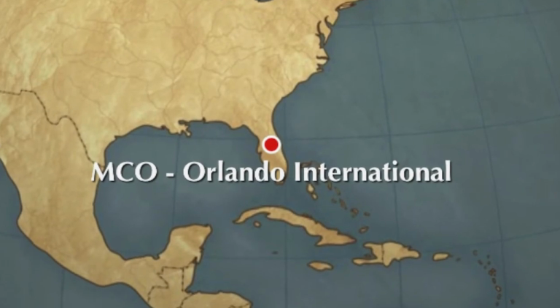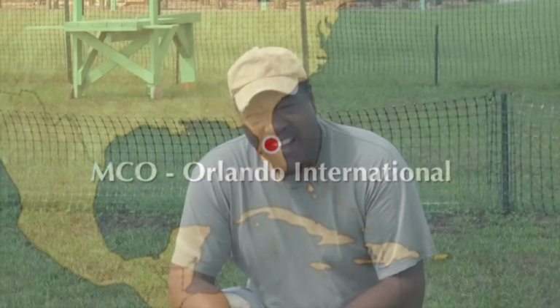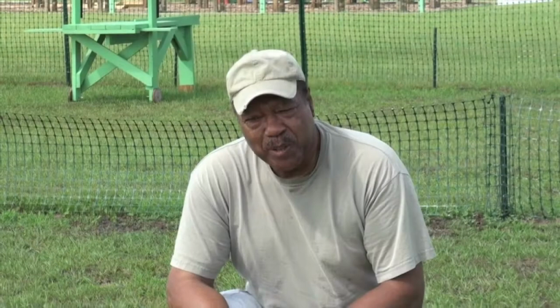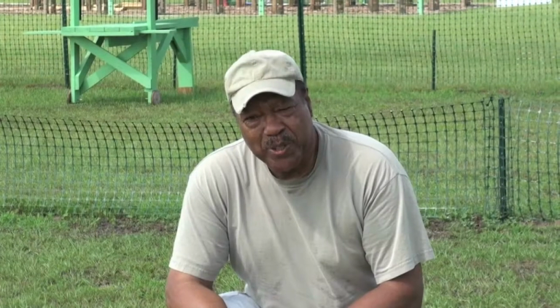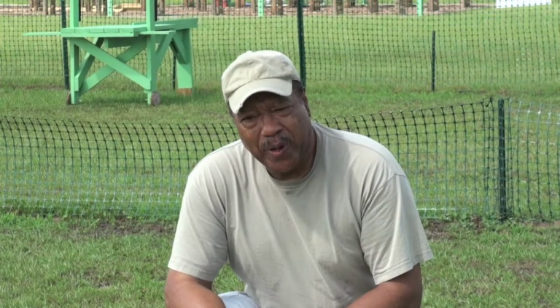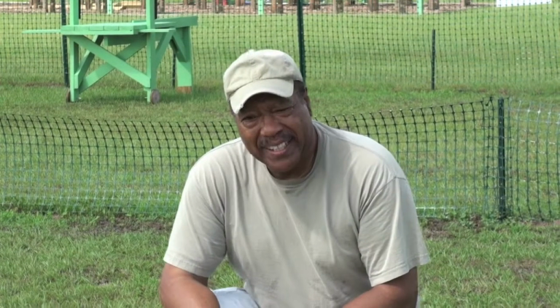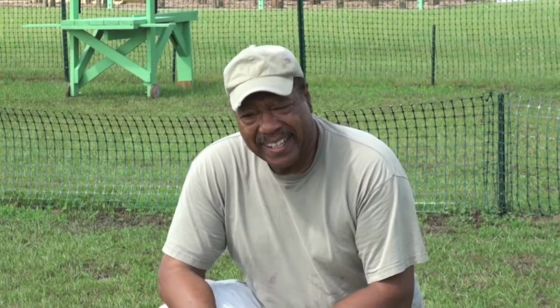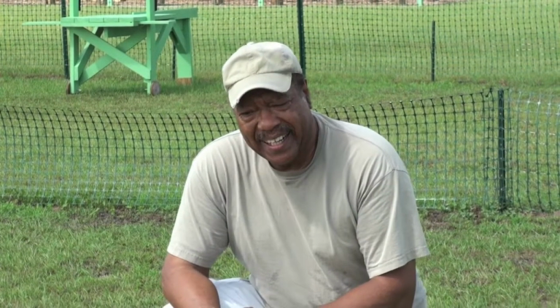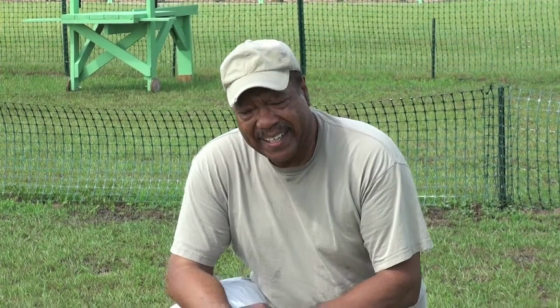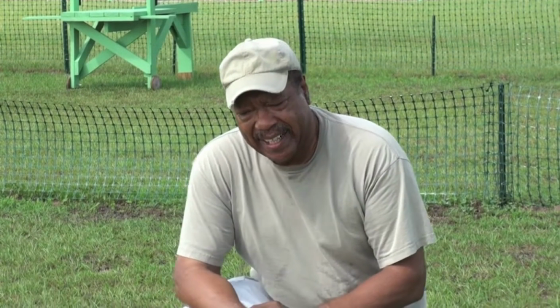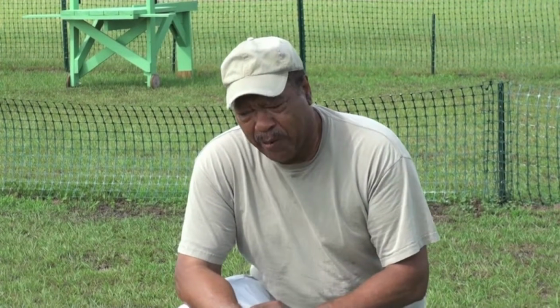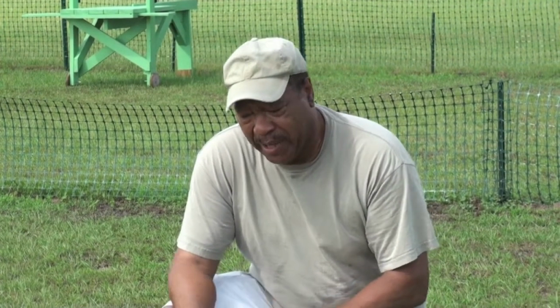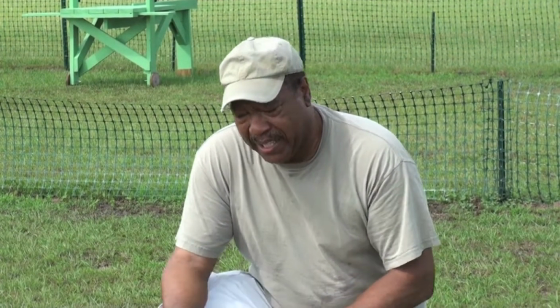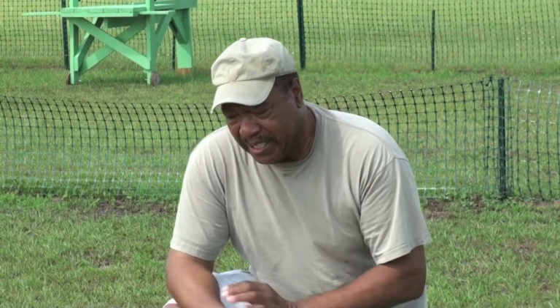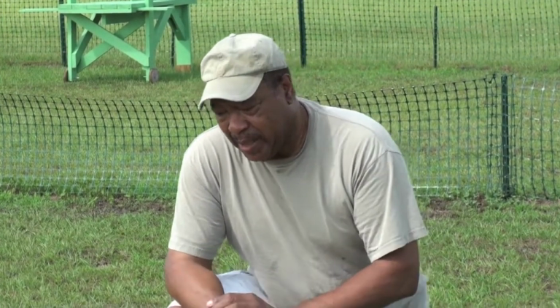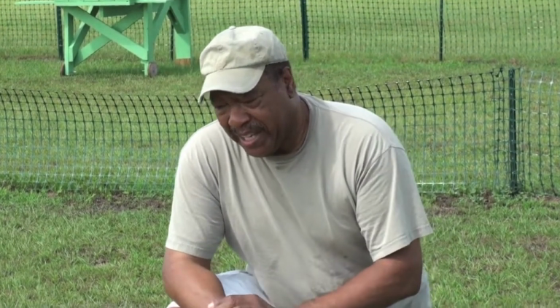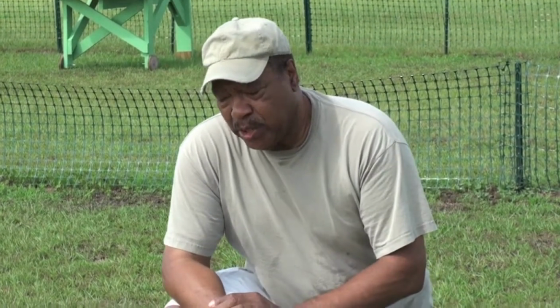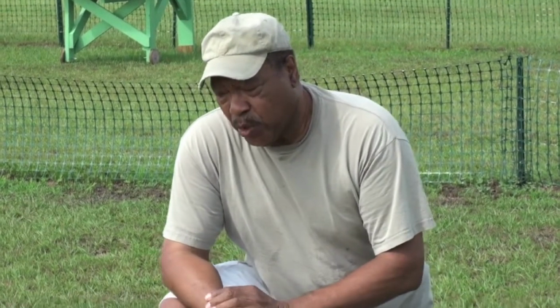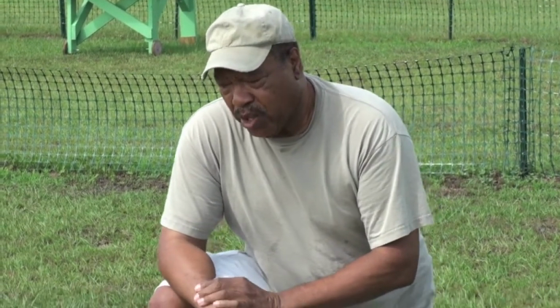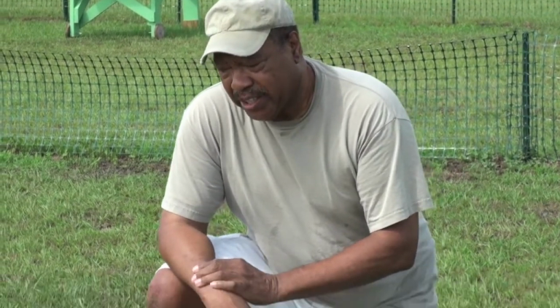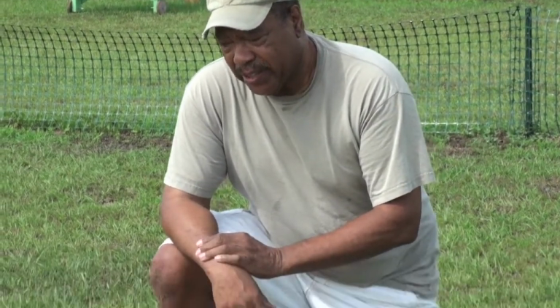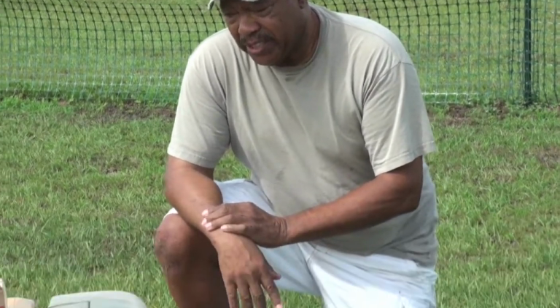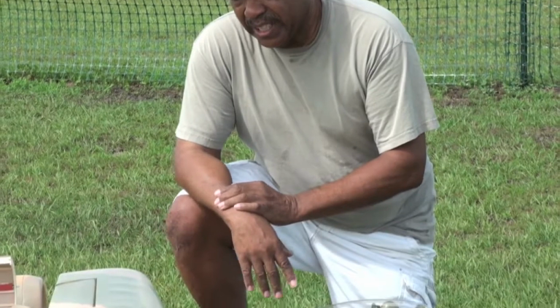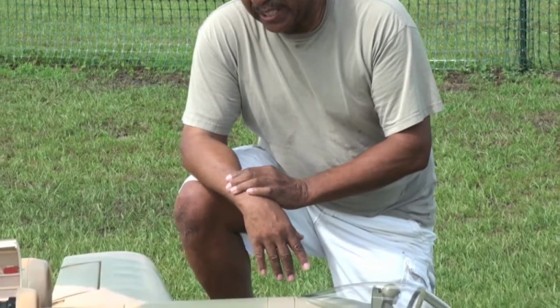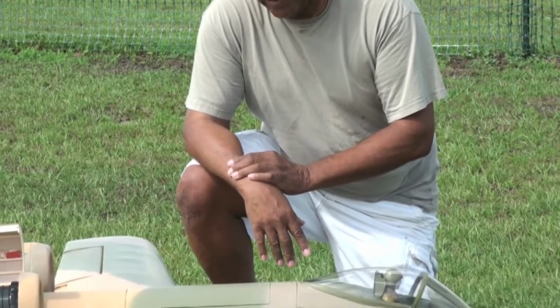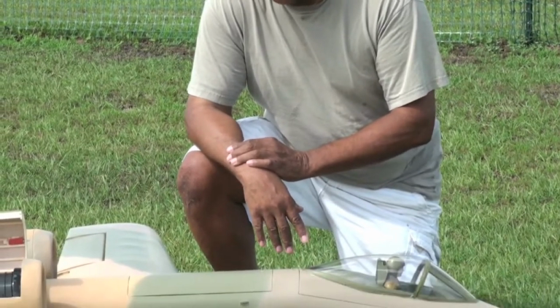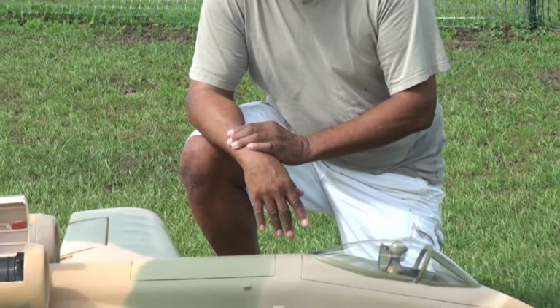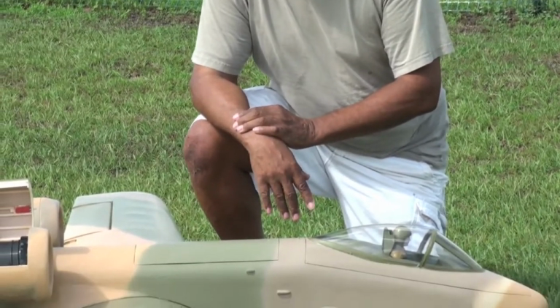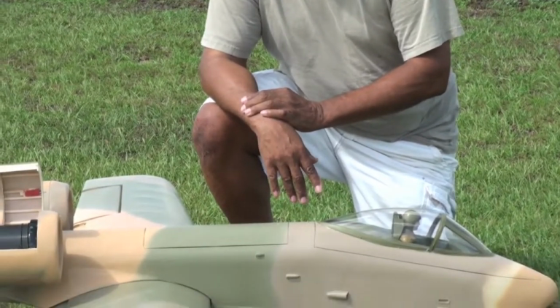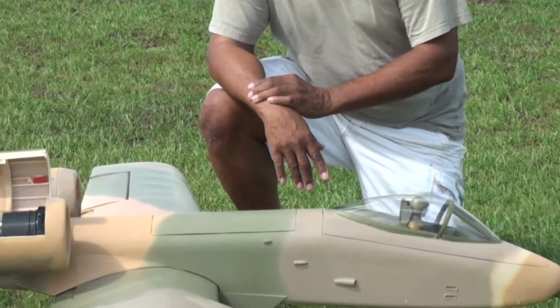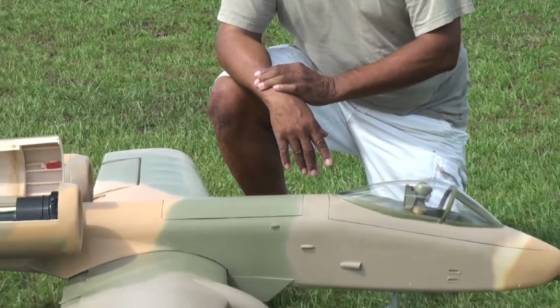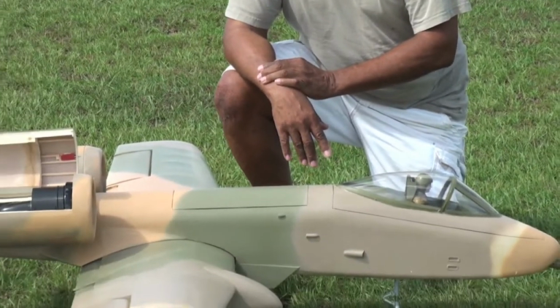Hi, I'm Spencer White. I'm out with my A-10 Warthog here — it's scratch built from George Miller plans.